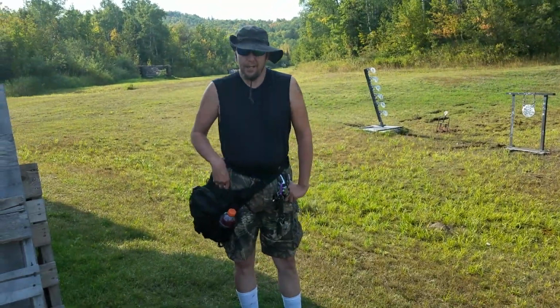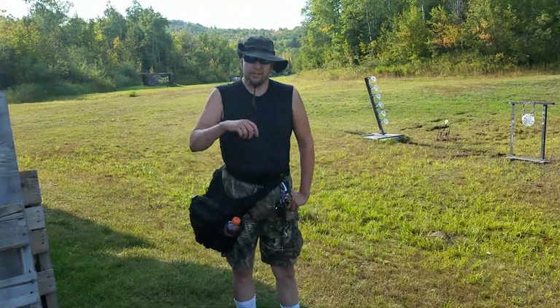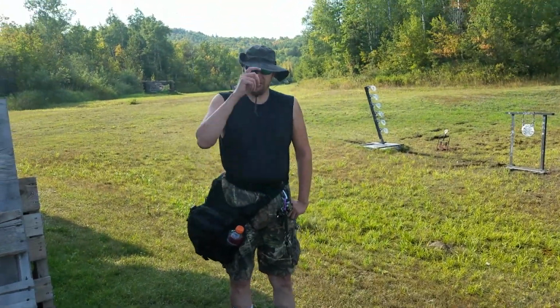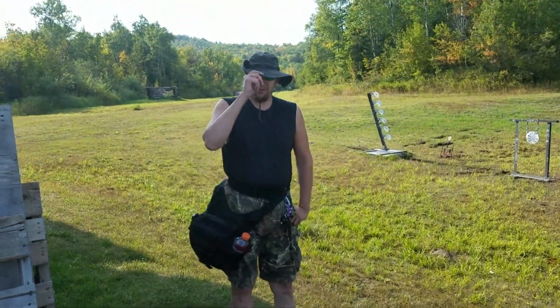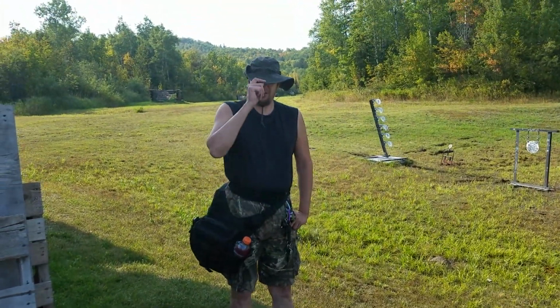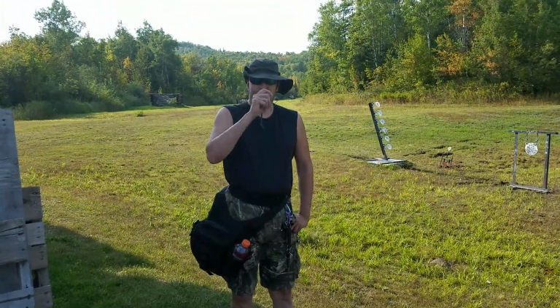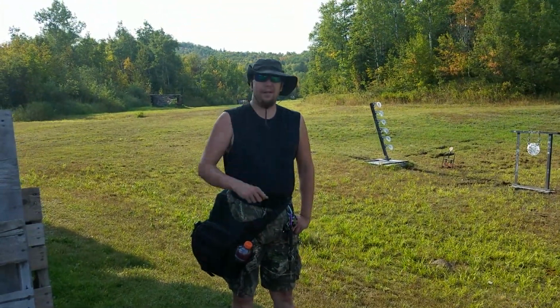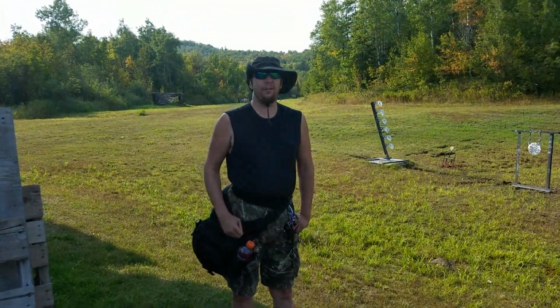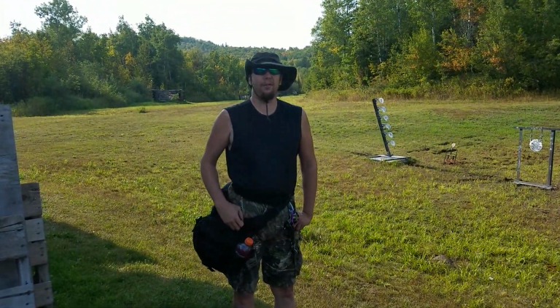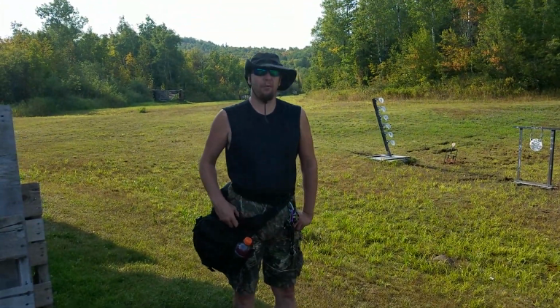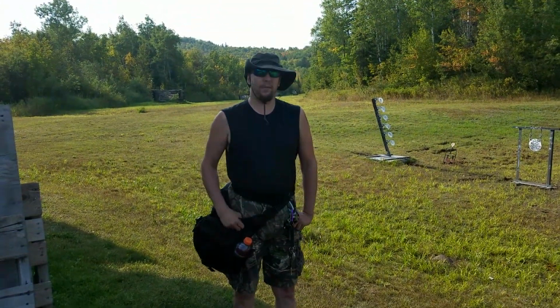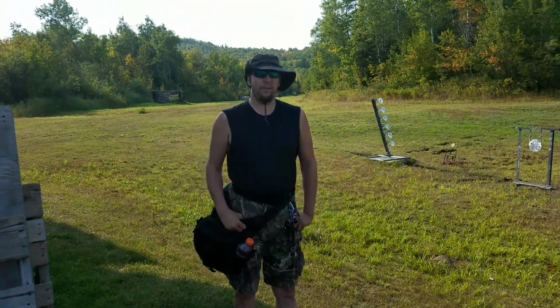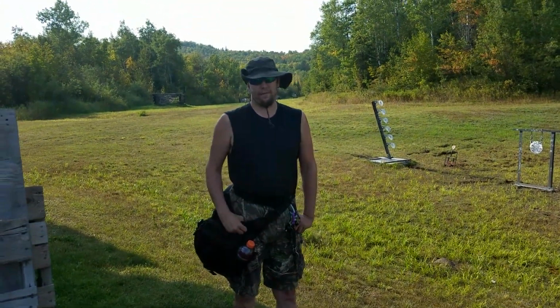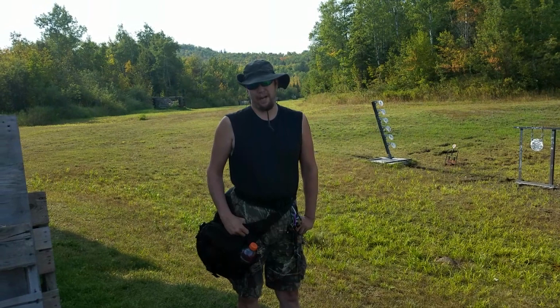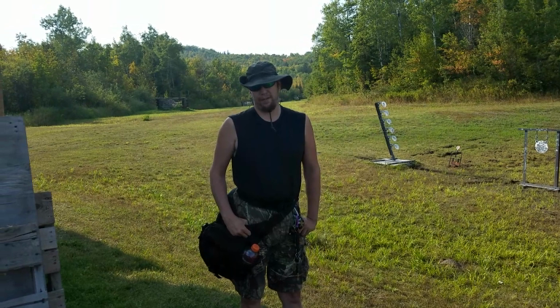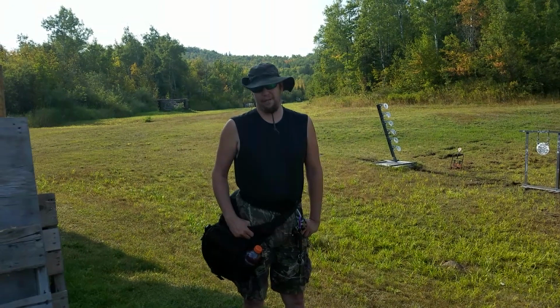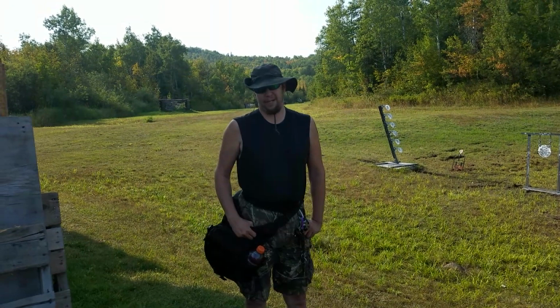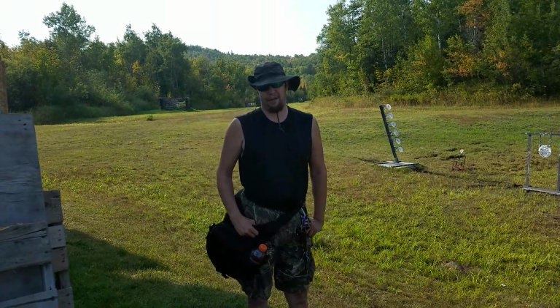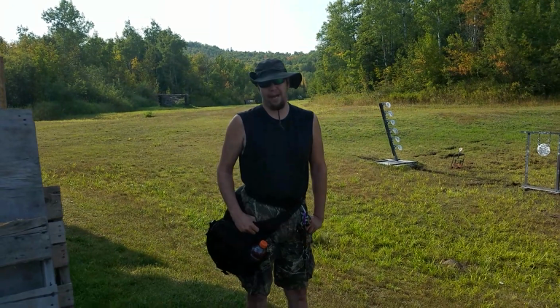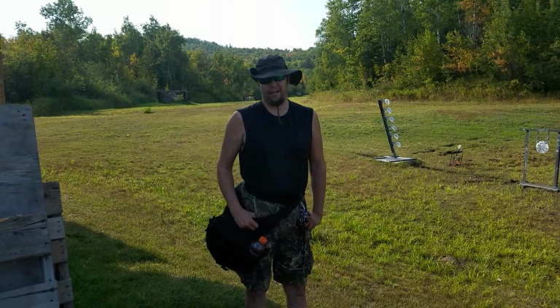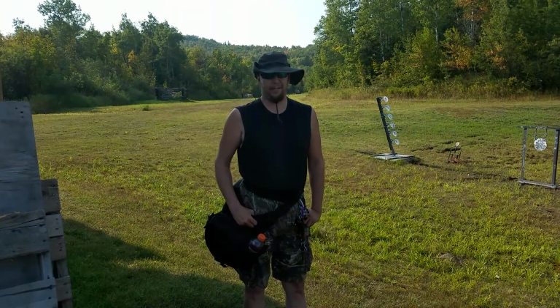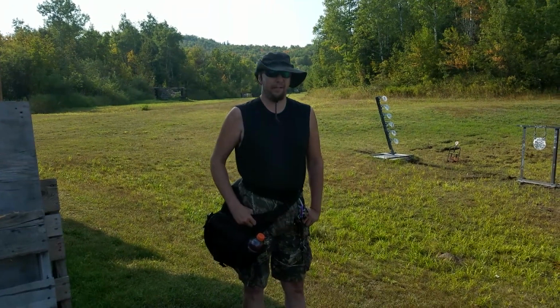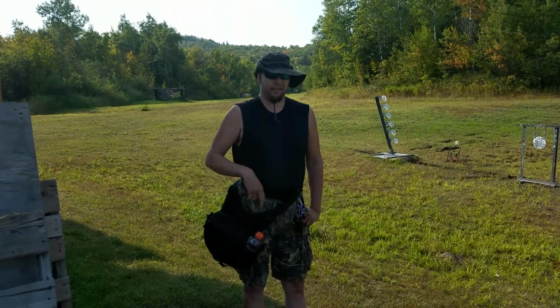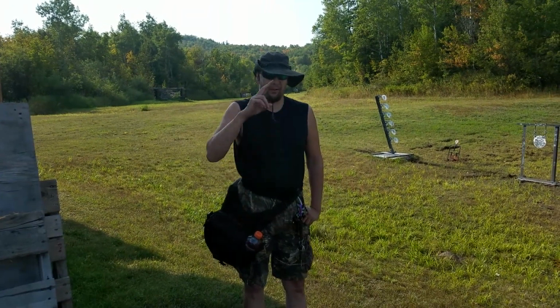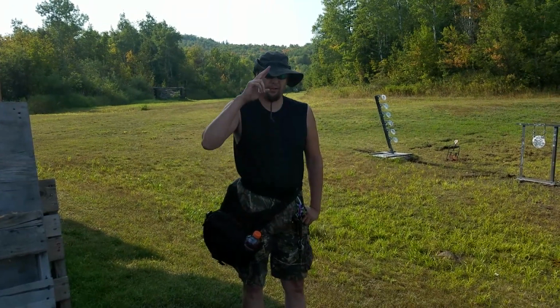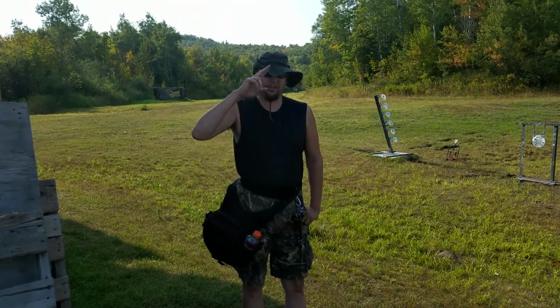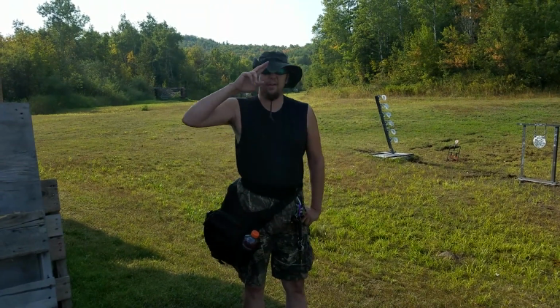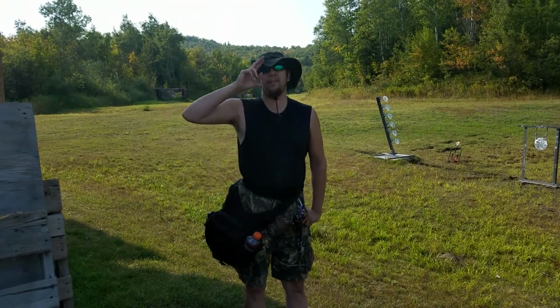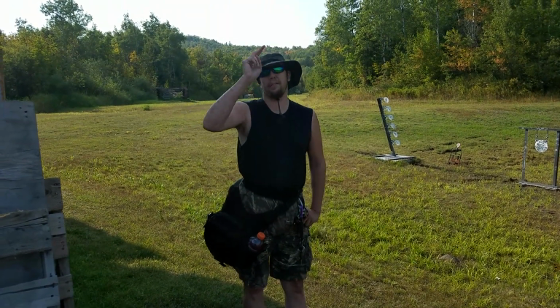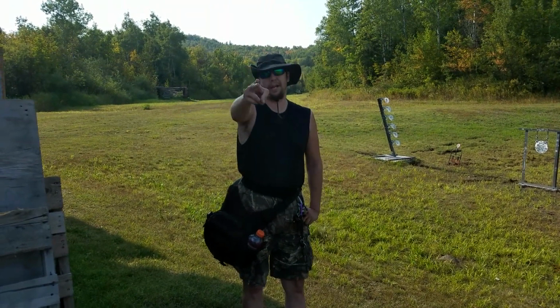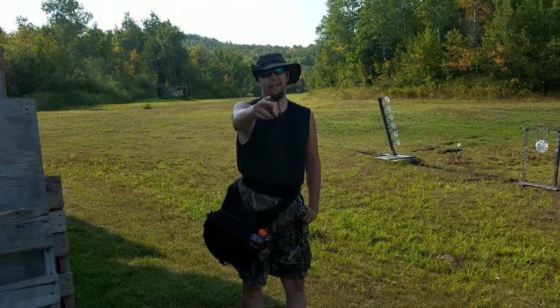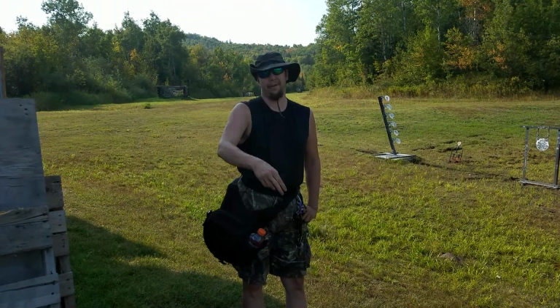So this is North Shore Scout doing a little review on the 511 carry bag. North Shore Scout, signing out.